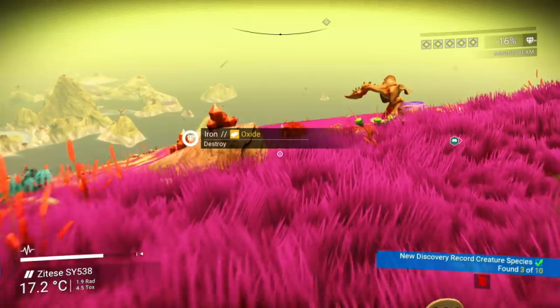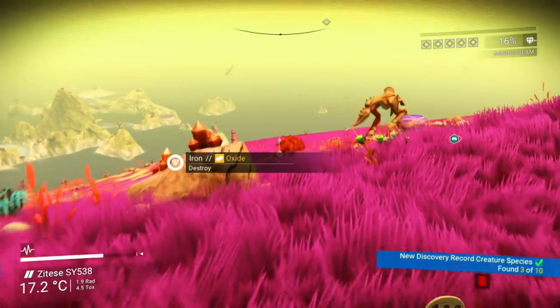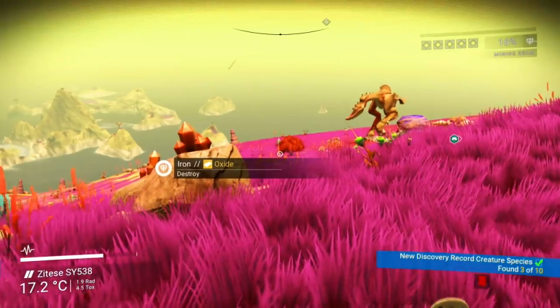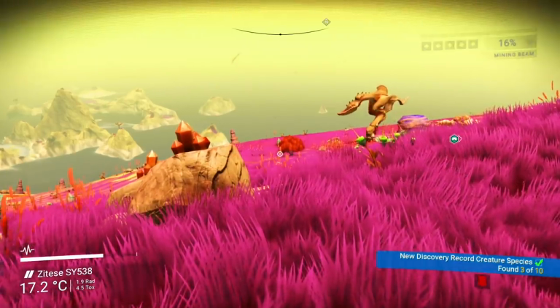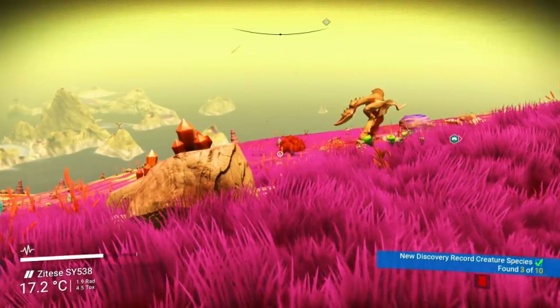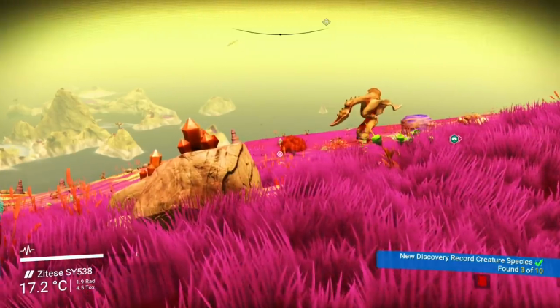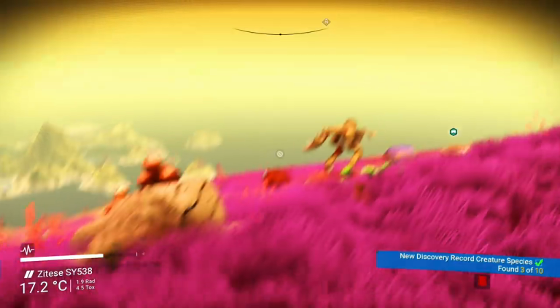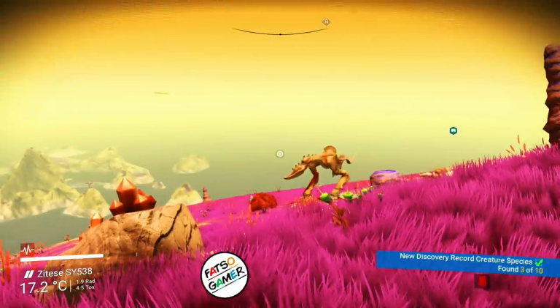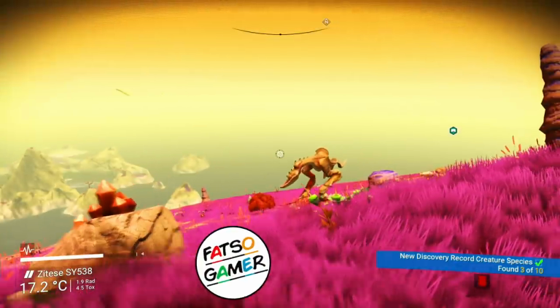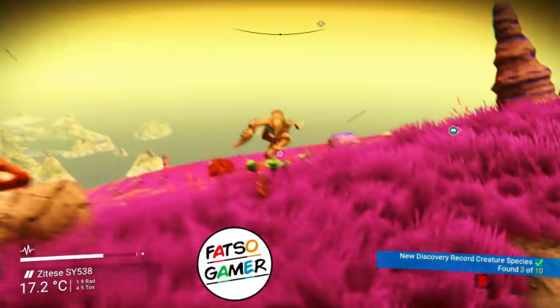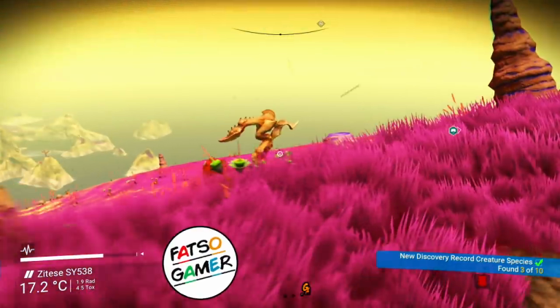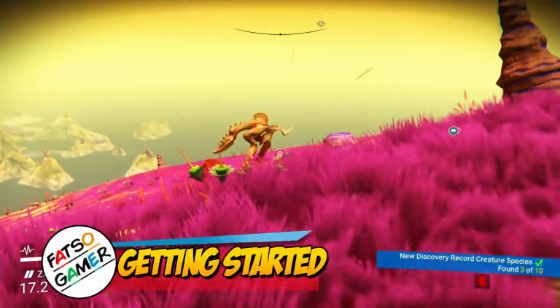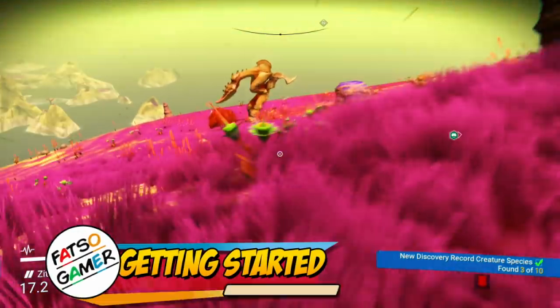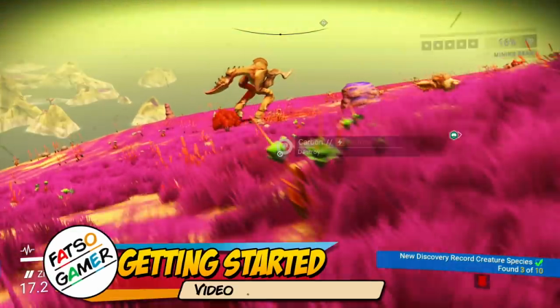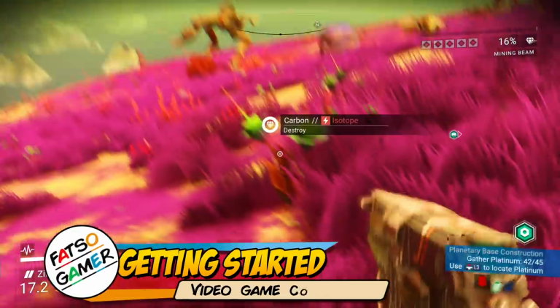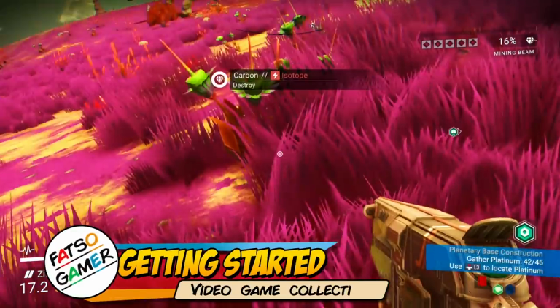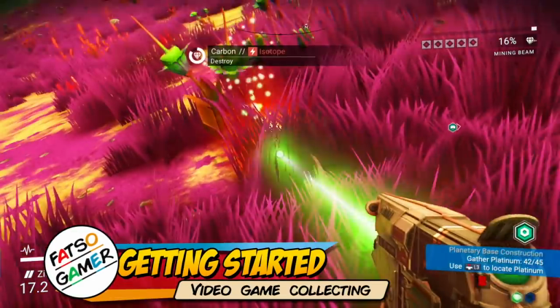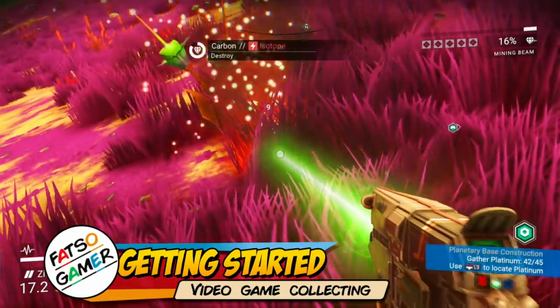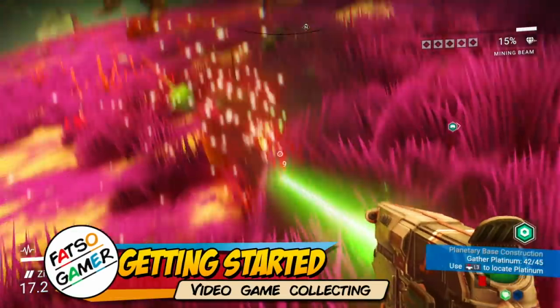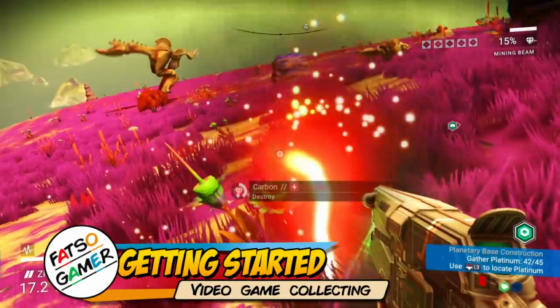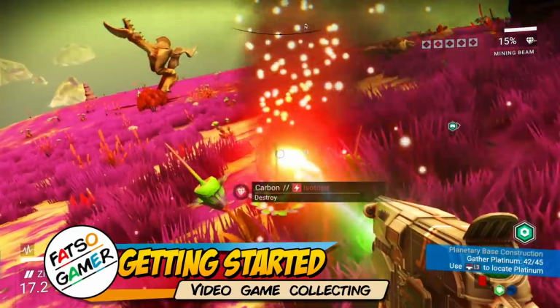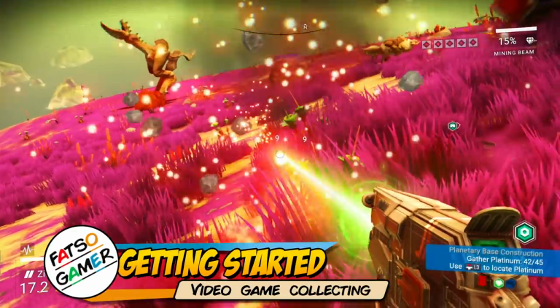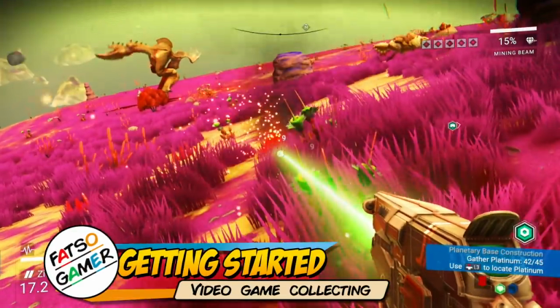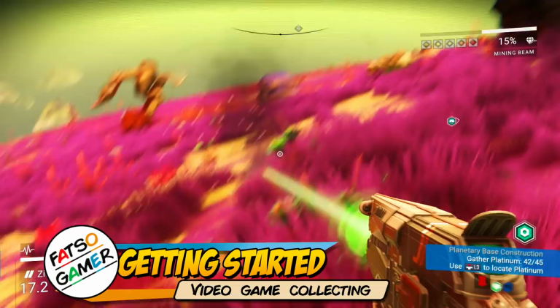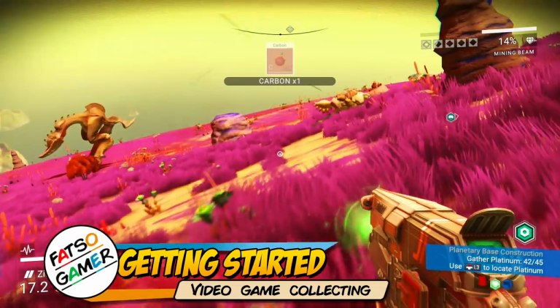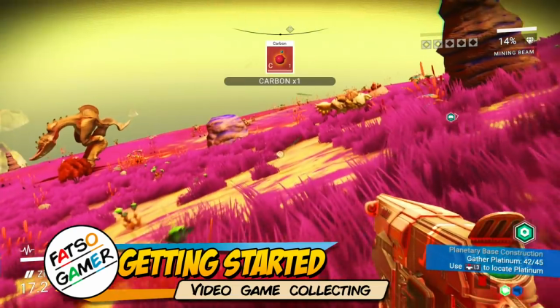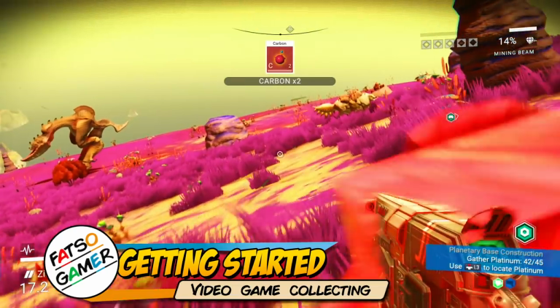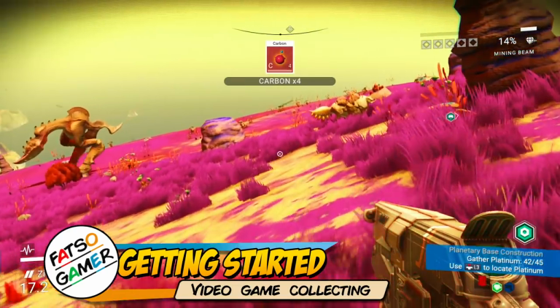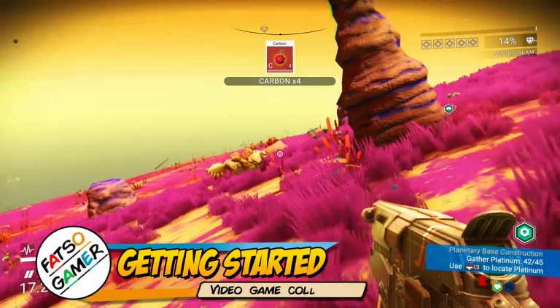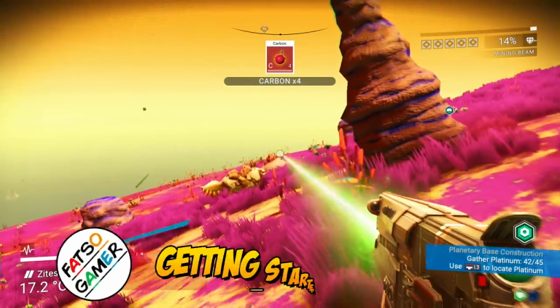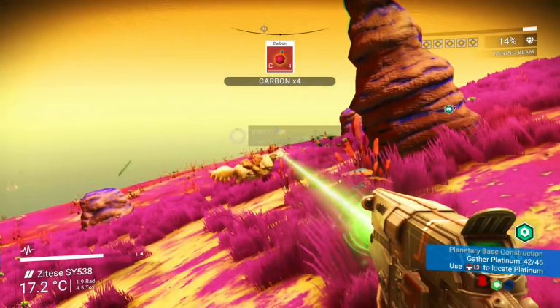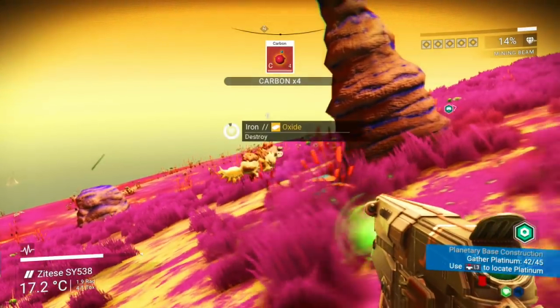Hey guys, FatsoGamer here. Today I'm going to go through with you the eight things that you need to know before getting into video game collecting.